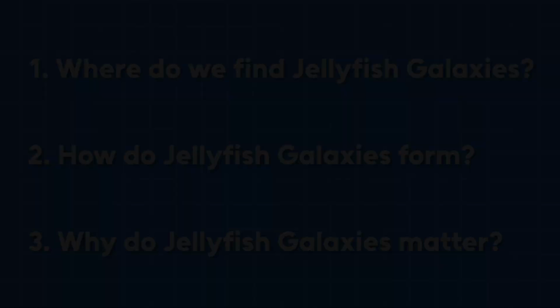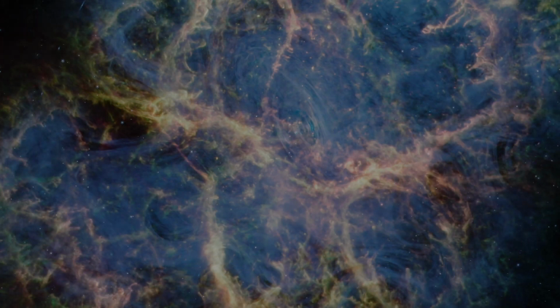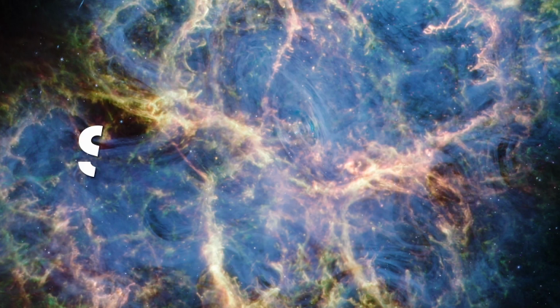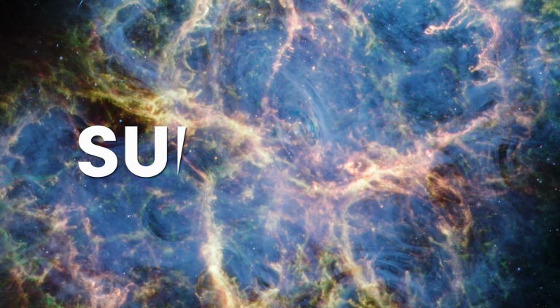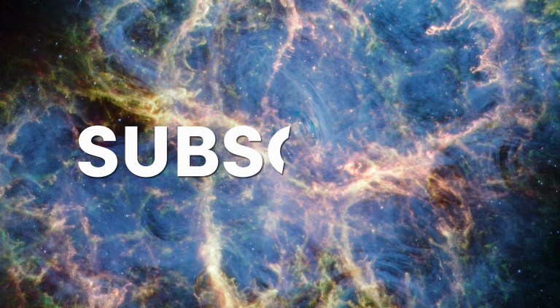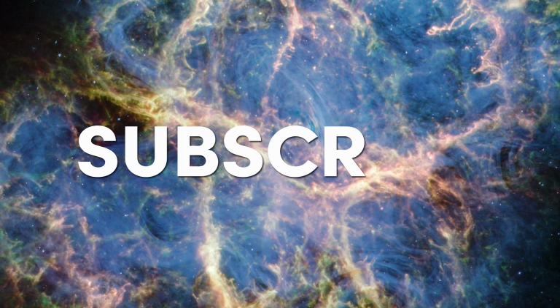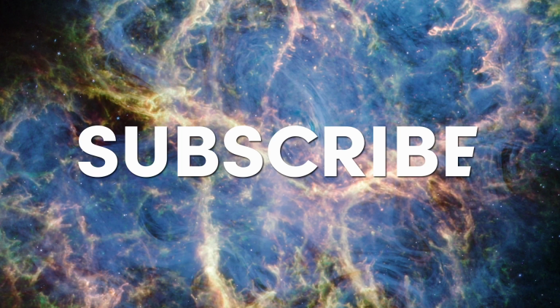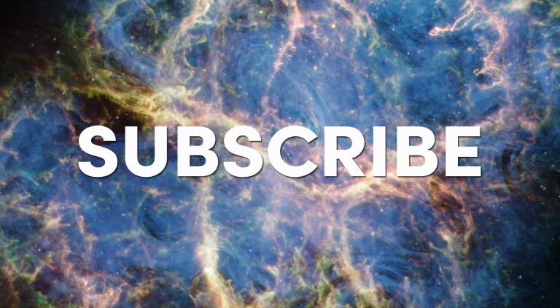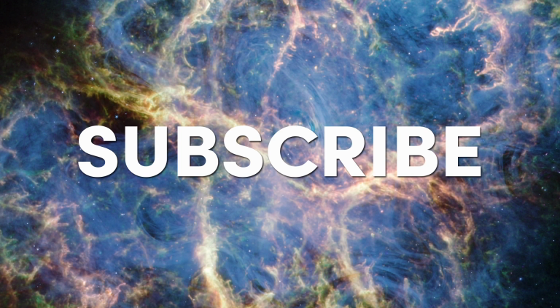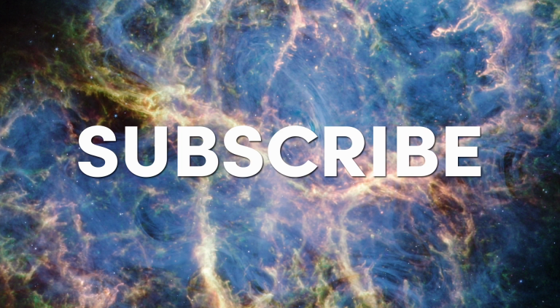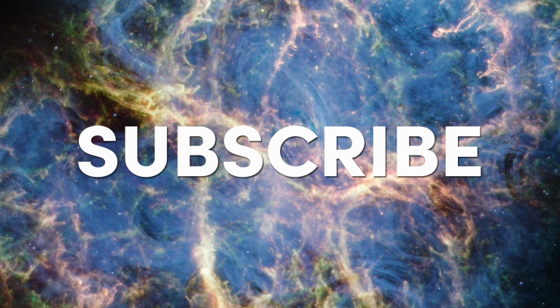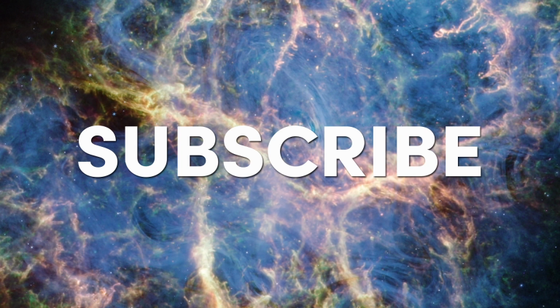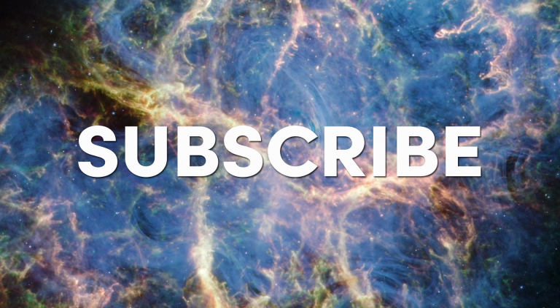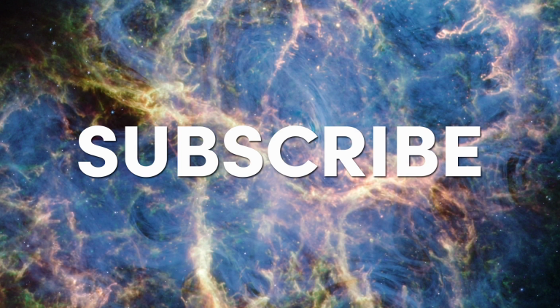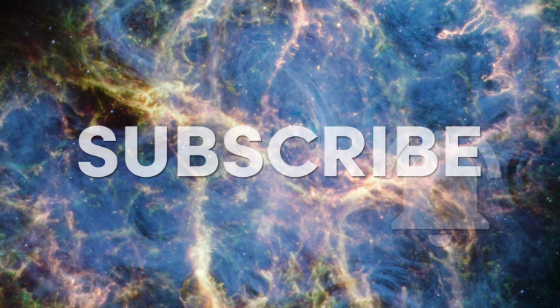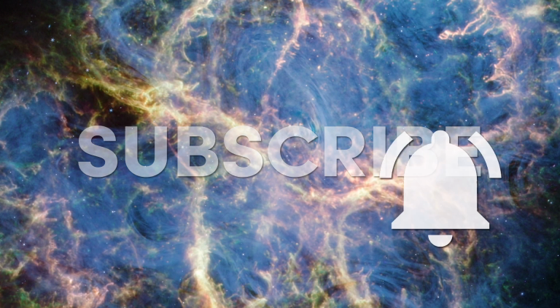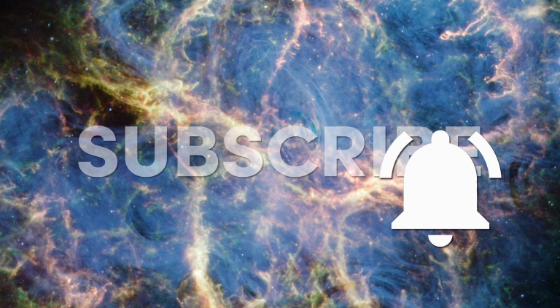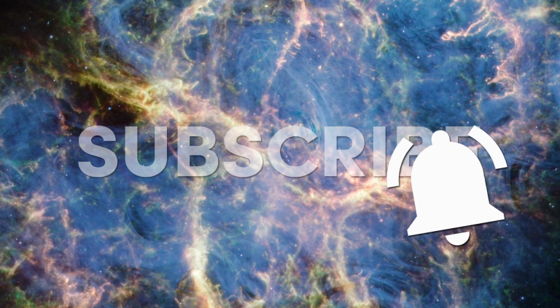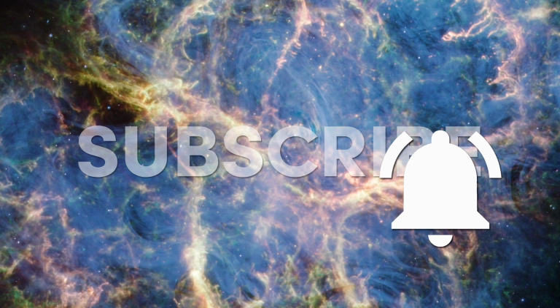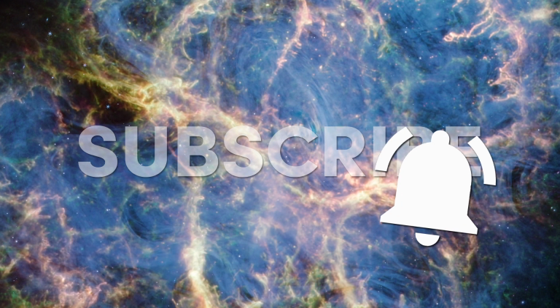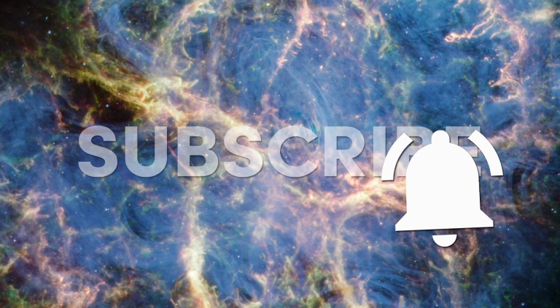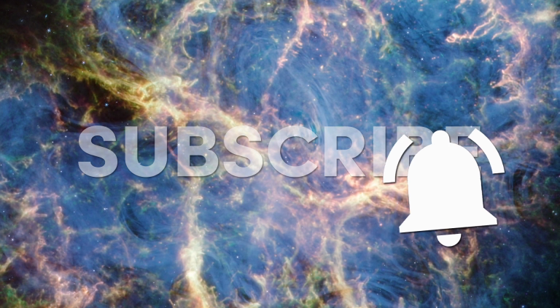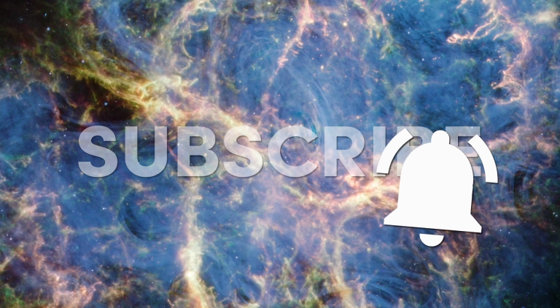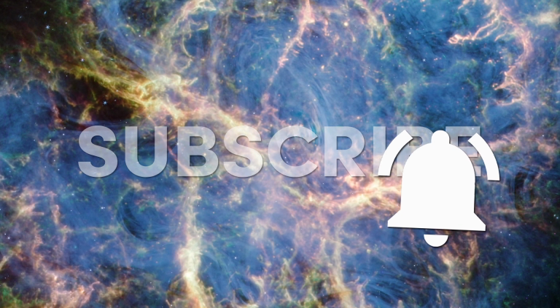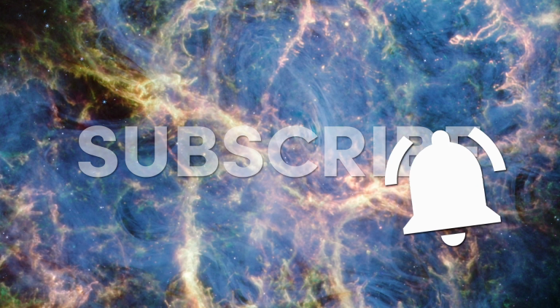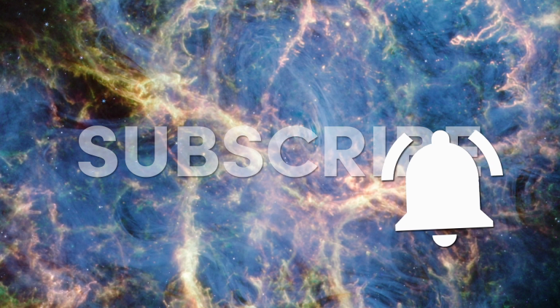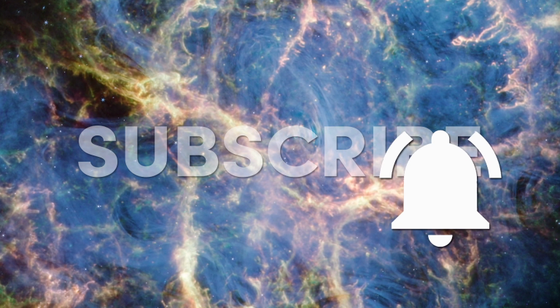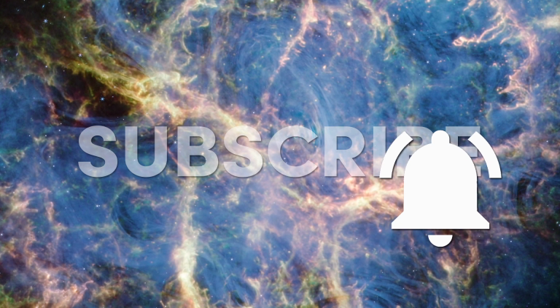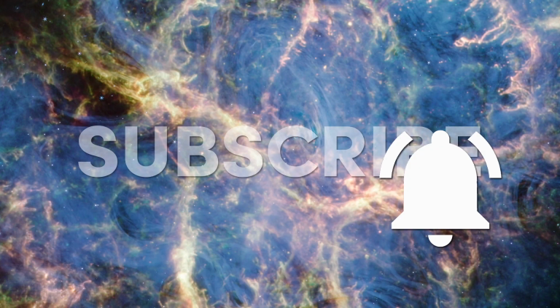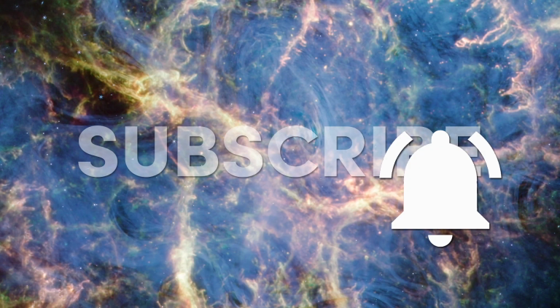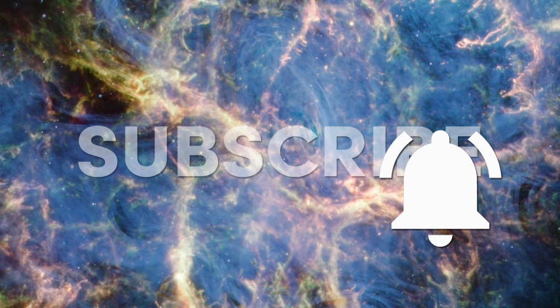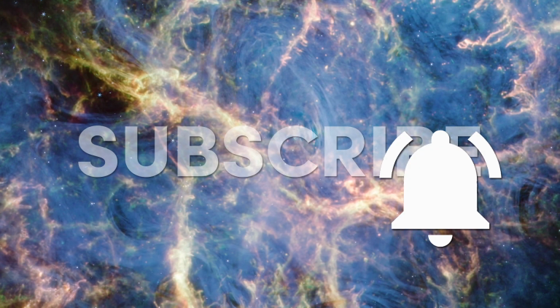But before we go any further, make sure to subscribe and hit the bell icon so you don't miss future videos.